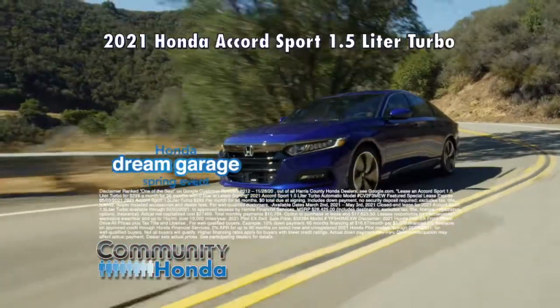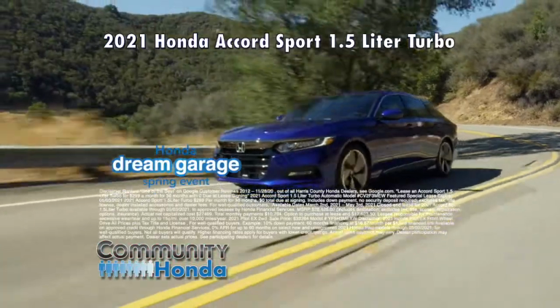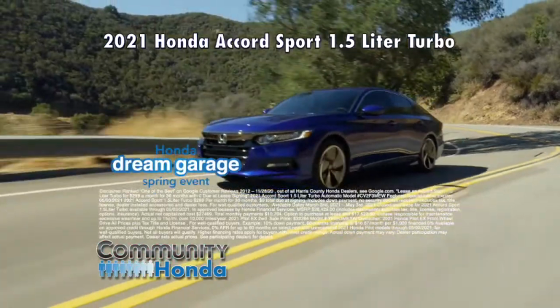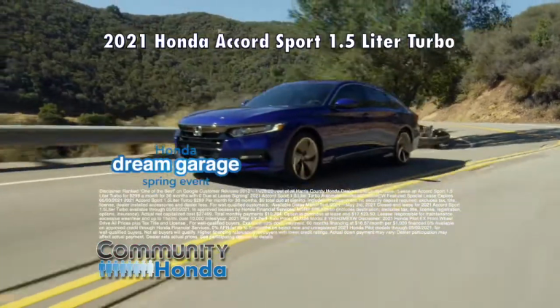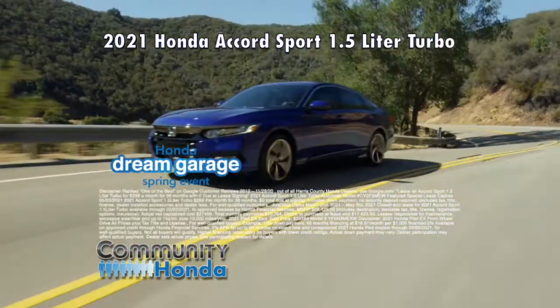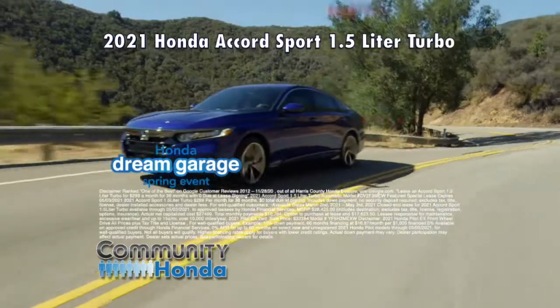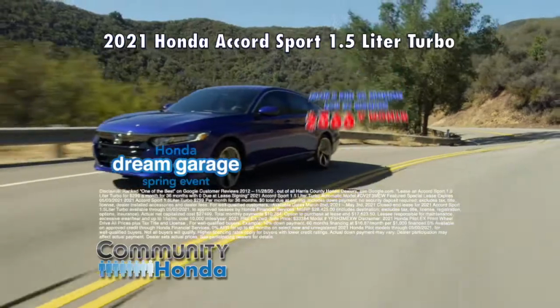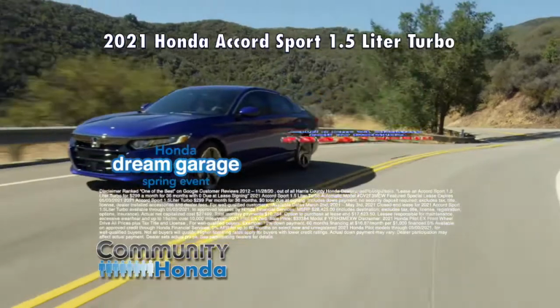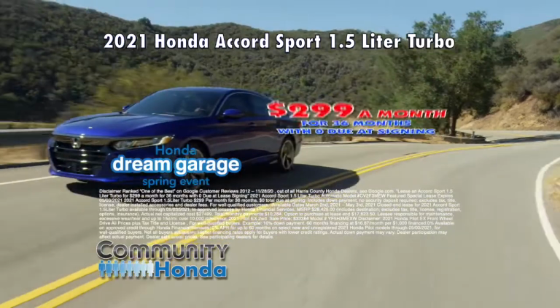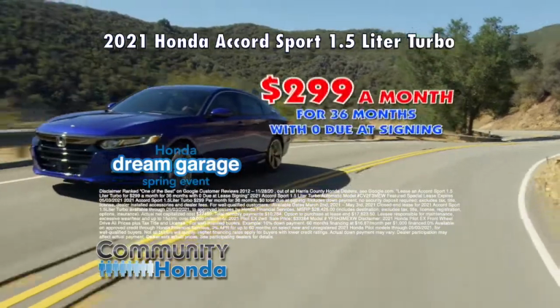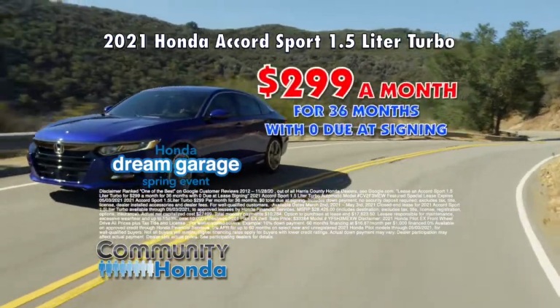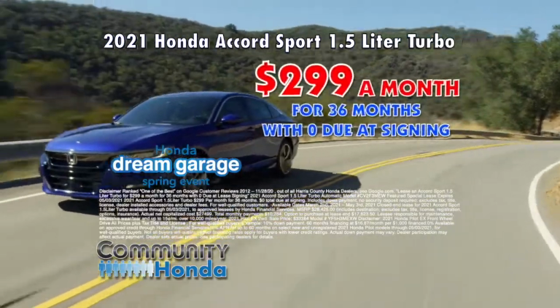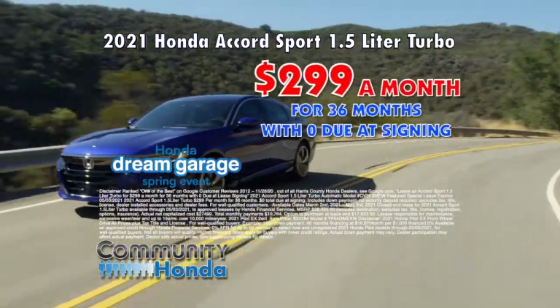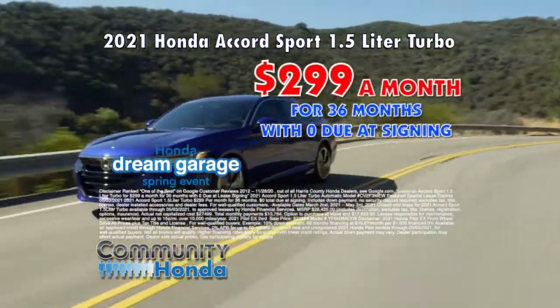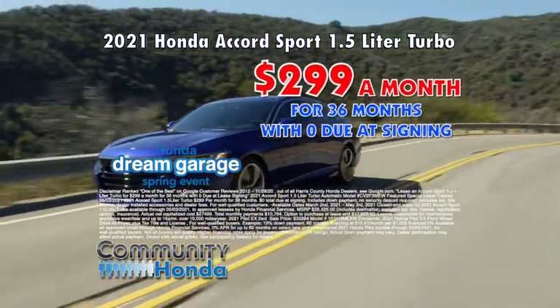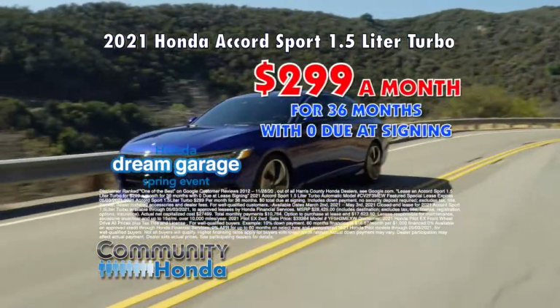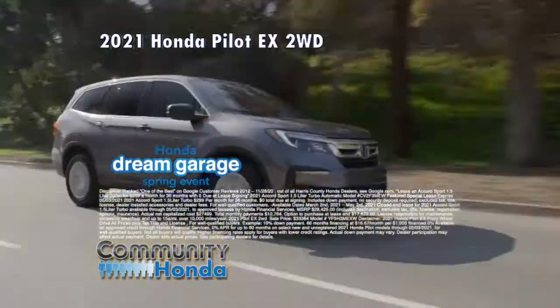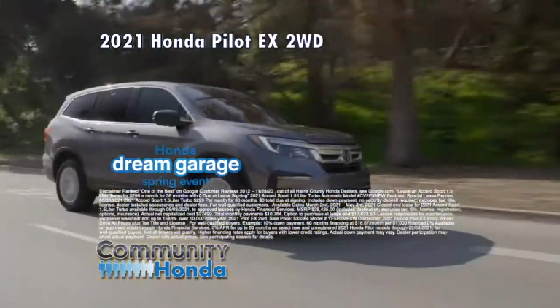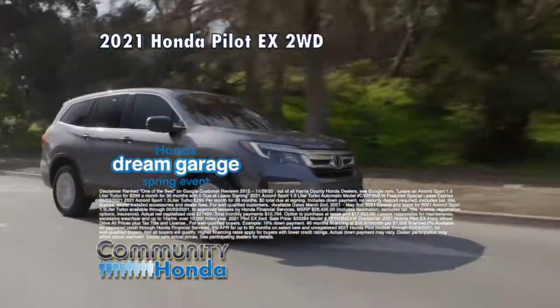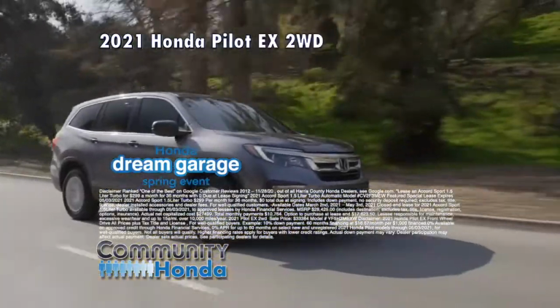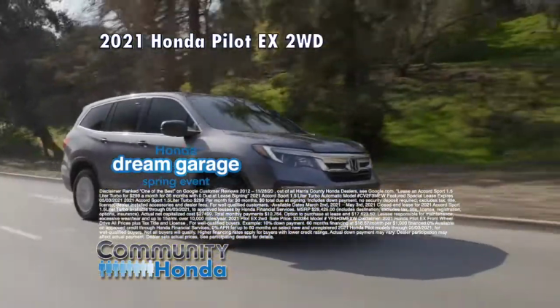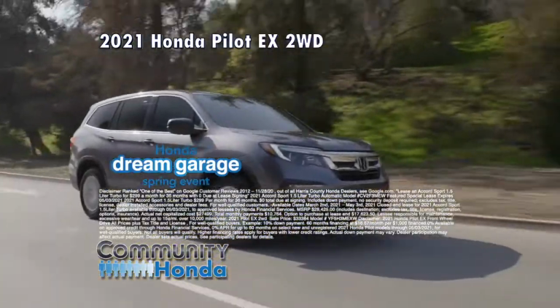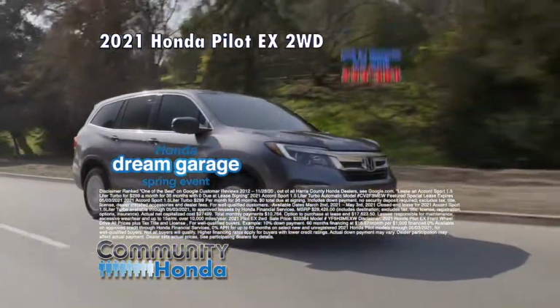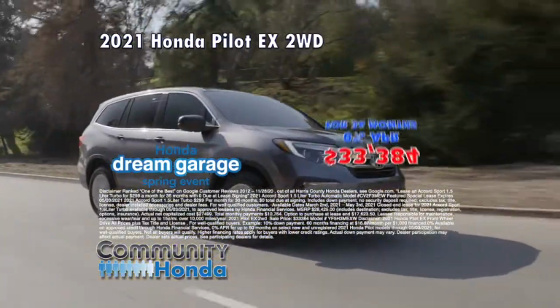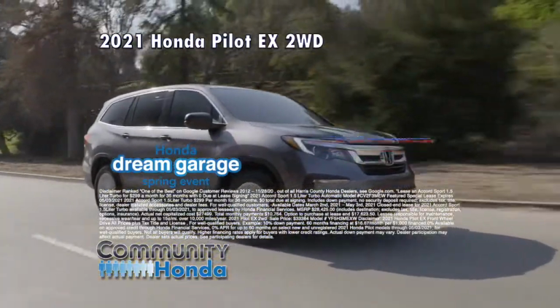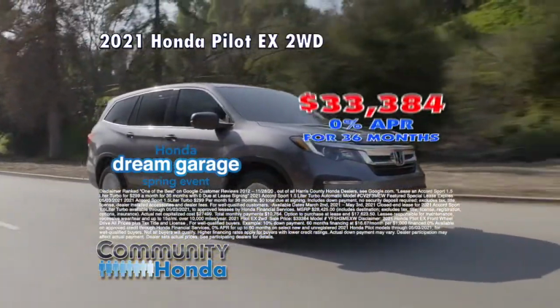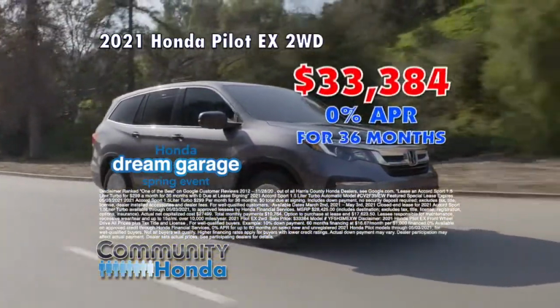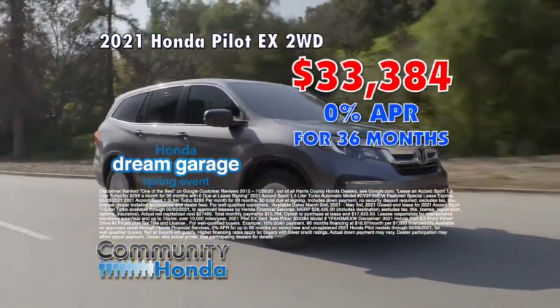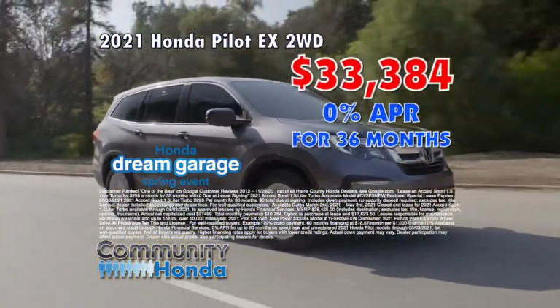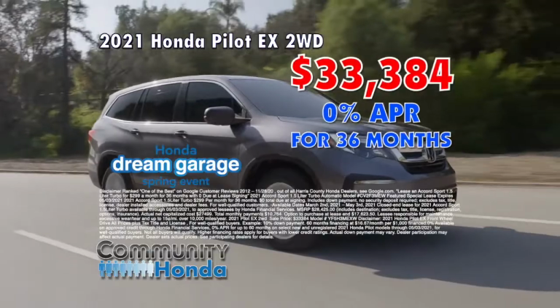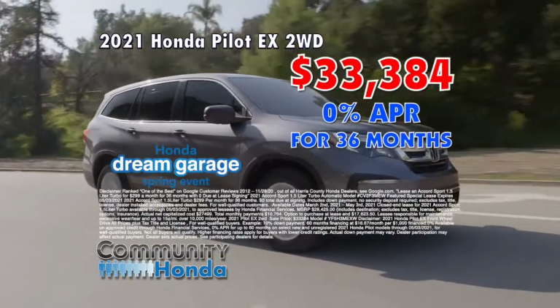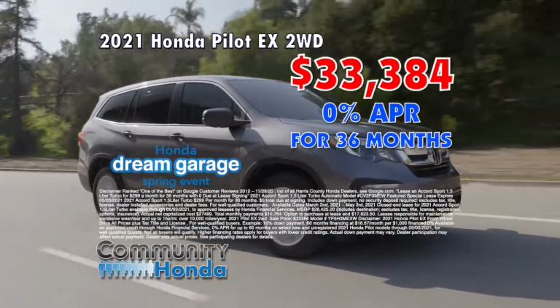Lease a '21 Accord Sport Turbo for $2.99 a month, or get a '21 Pilot EX for $33,384.